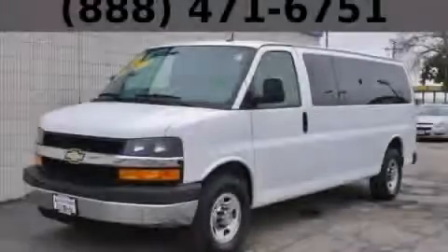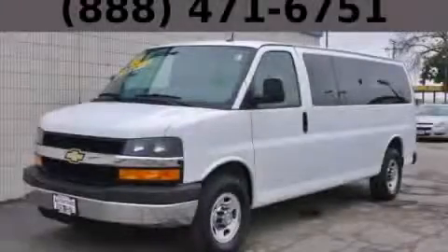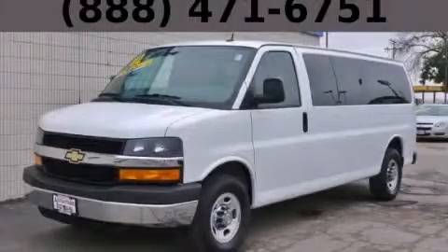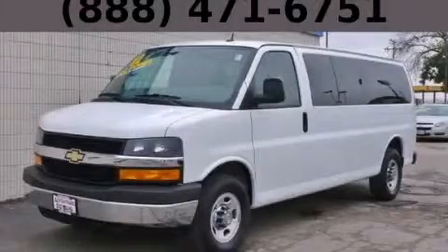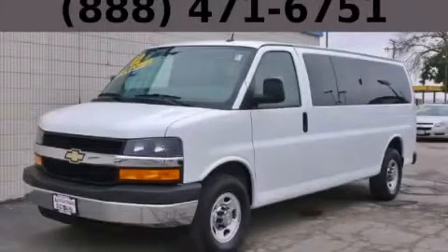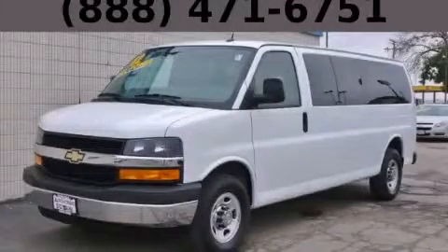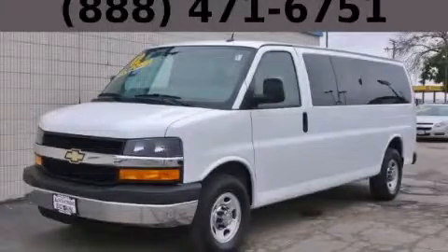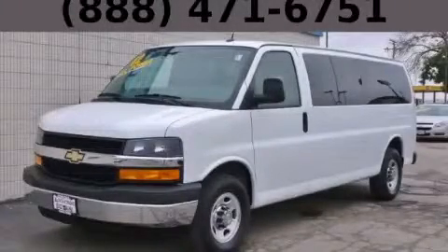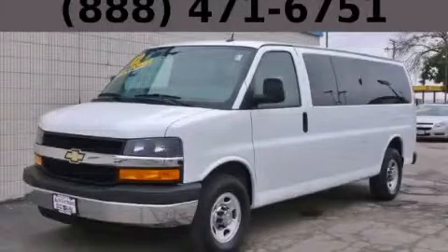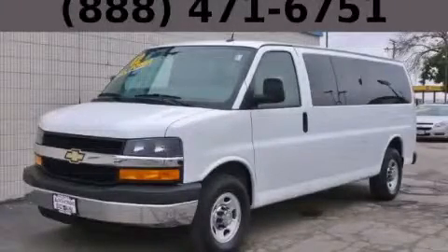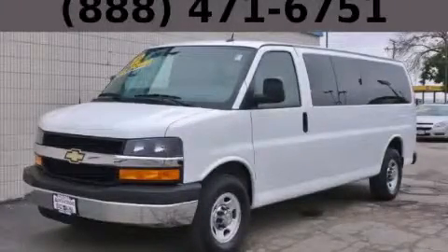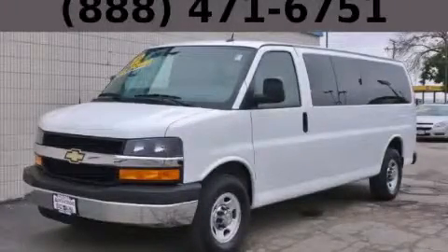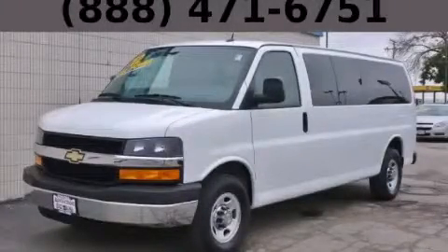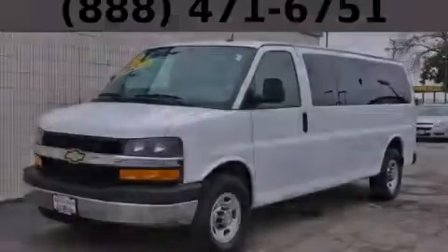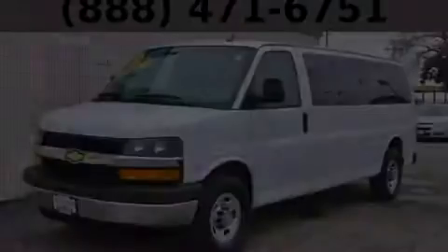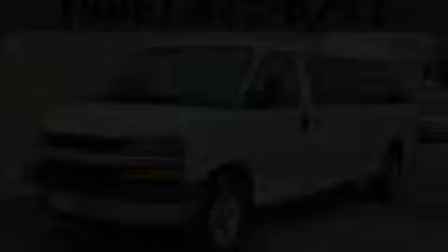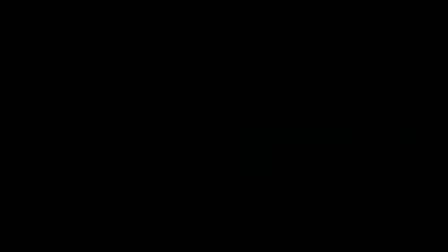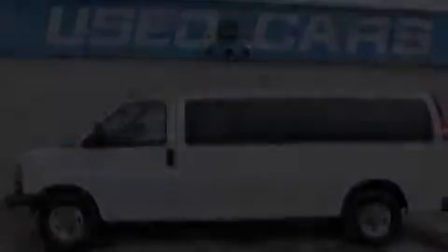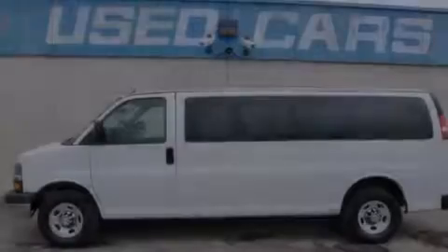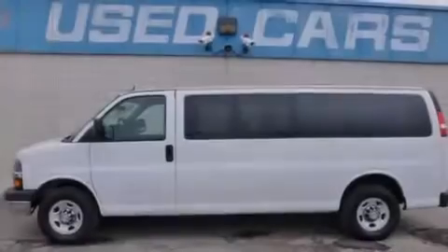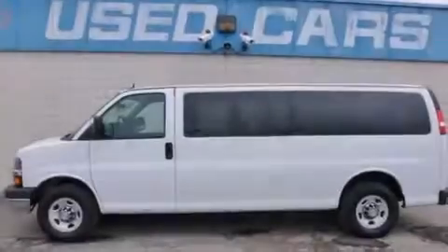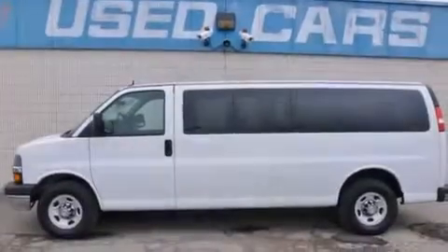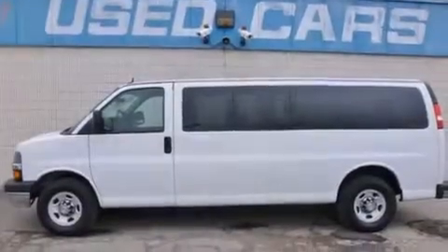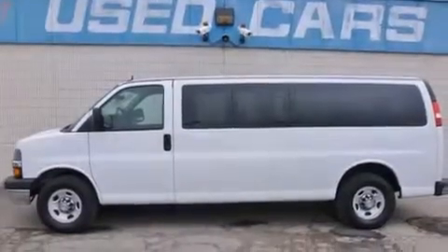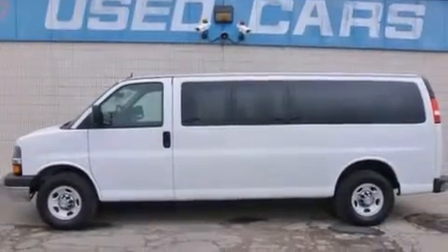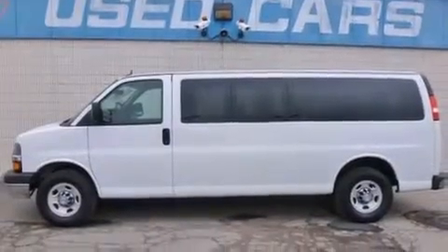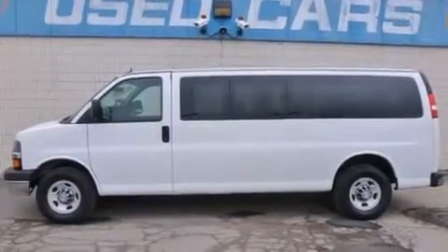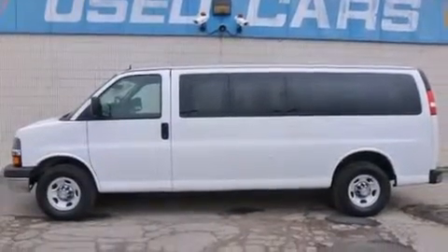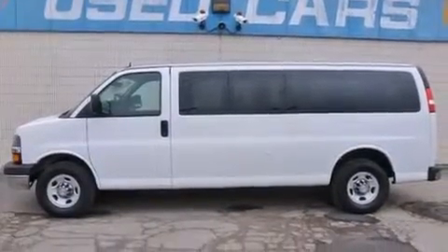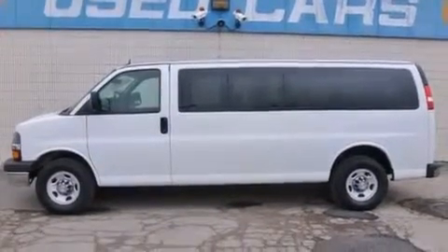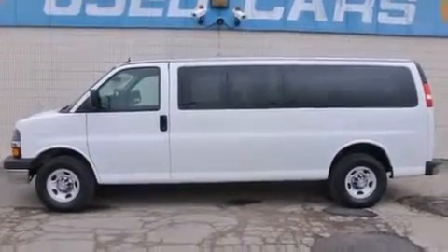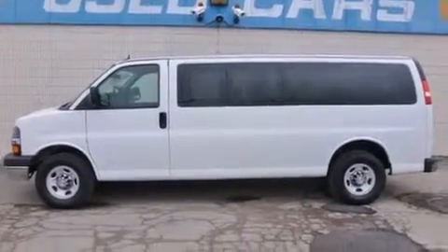This is a 2012 Chevrolet Express. It features a 6.0-liter, eight-cylinder engine and an automatic transmission.